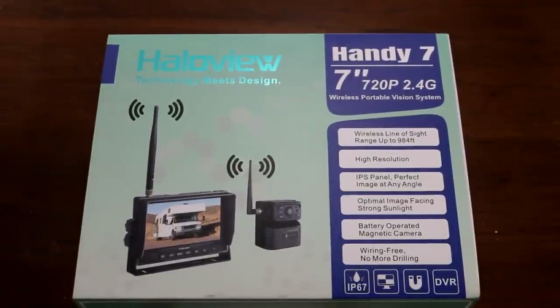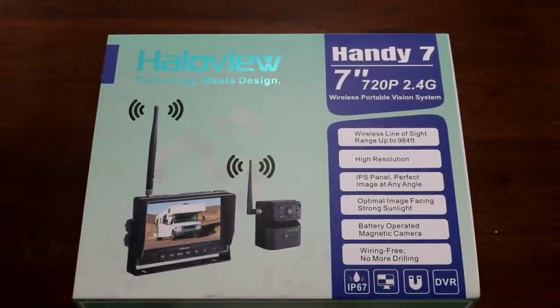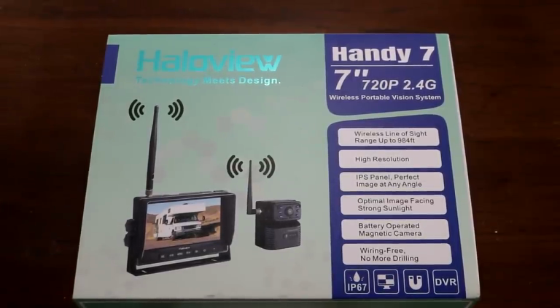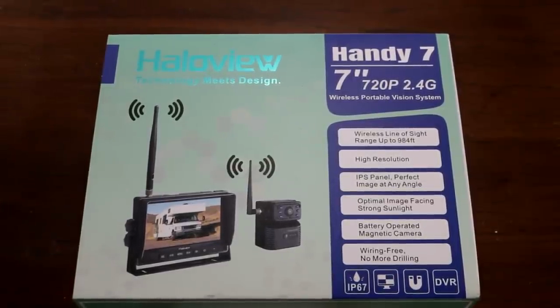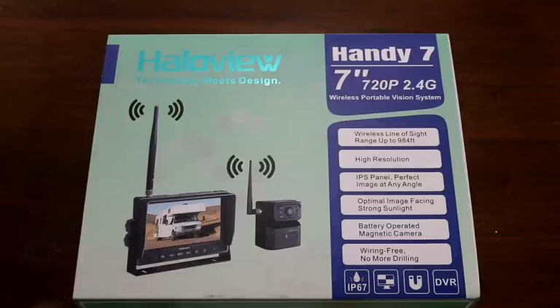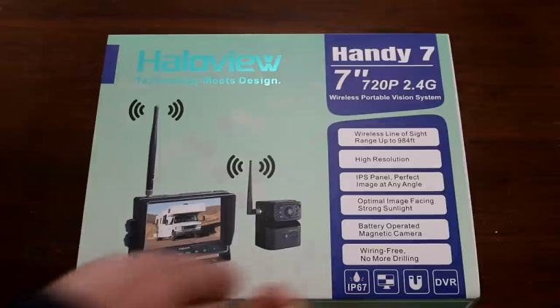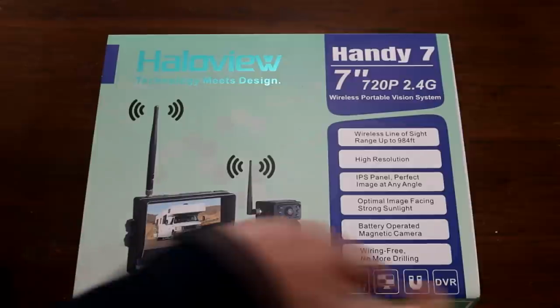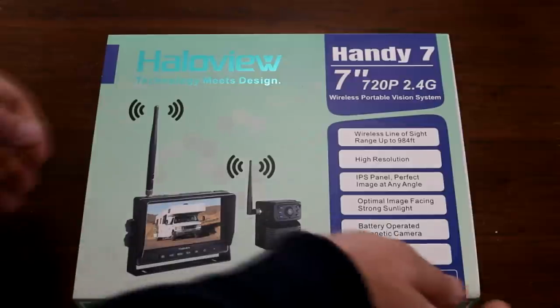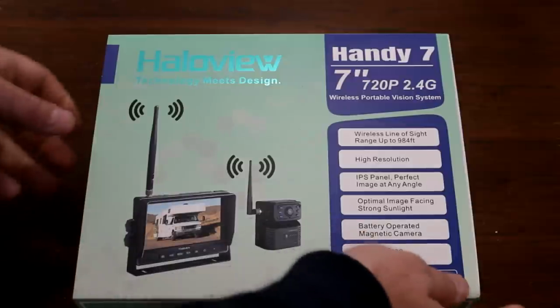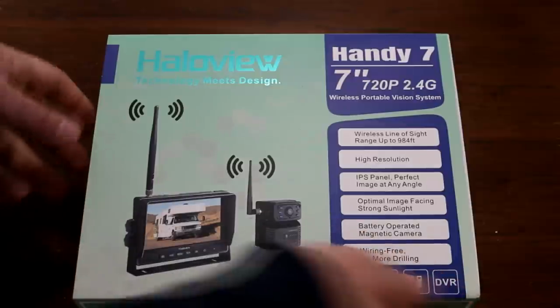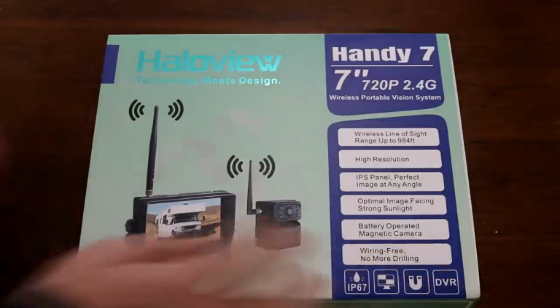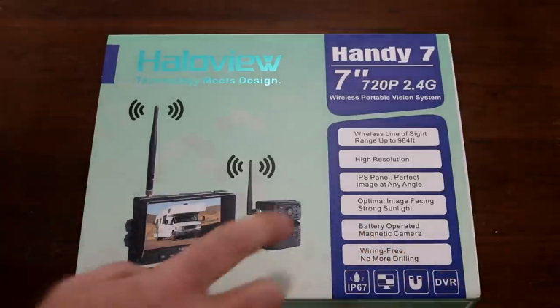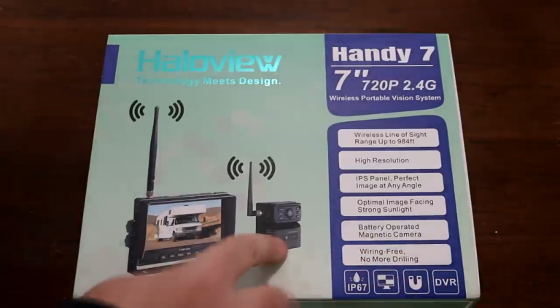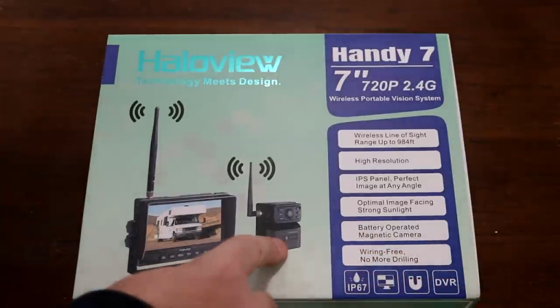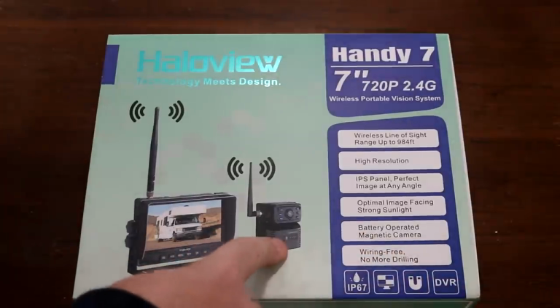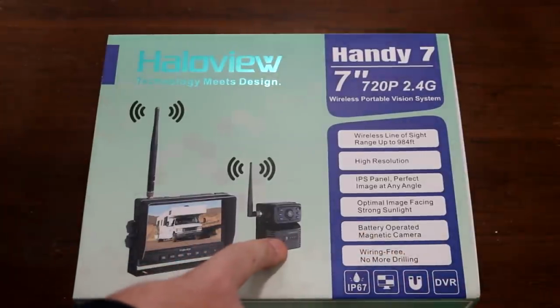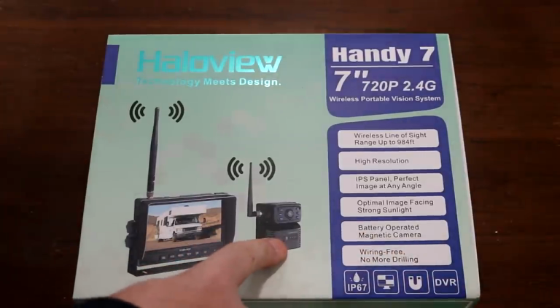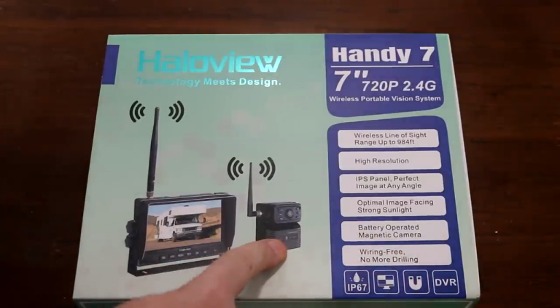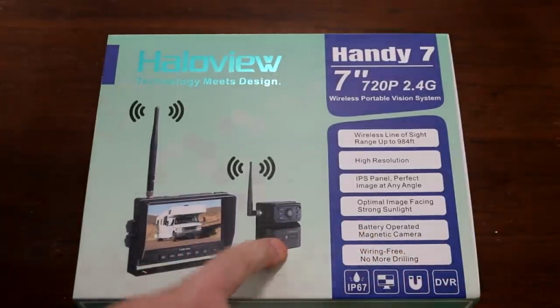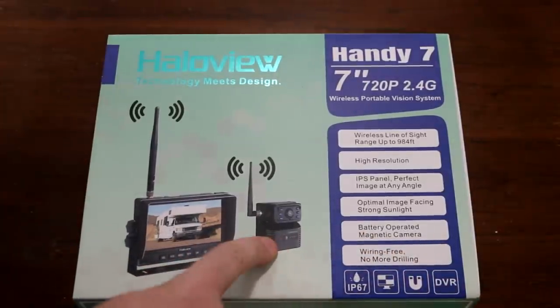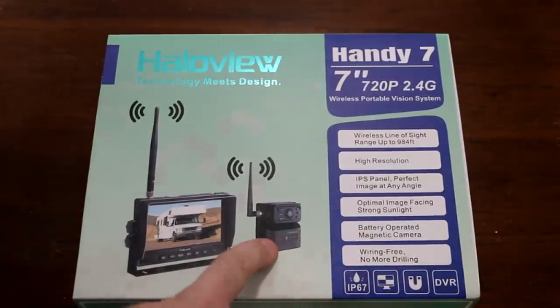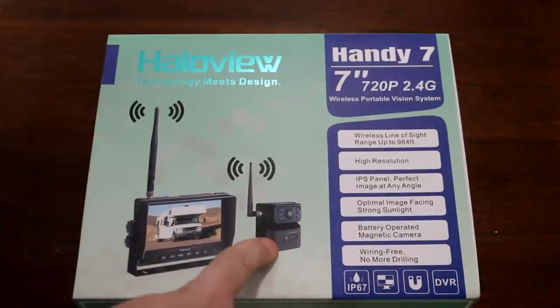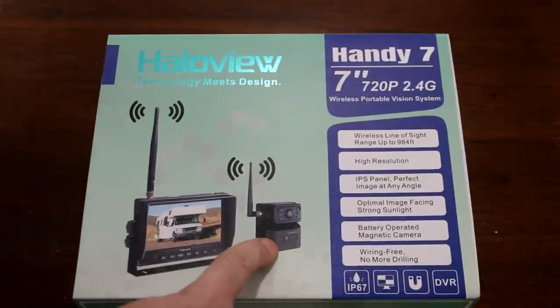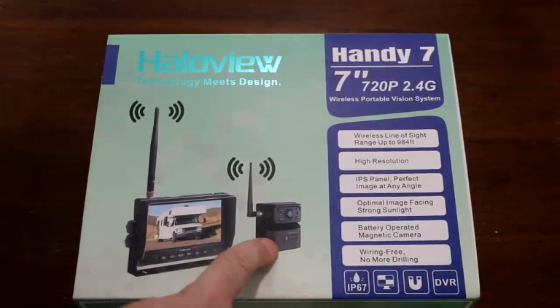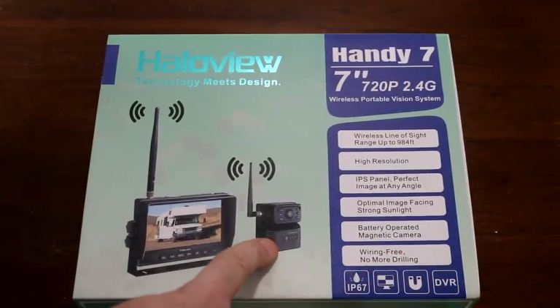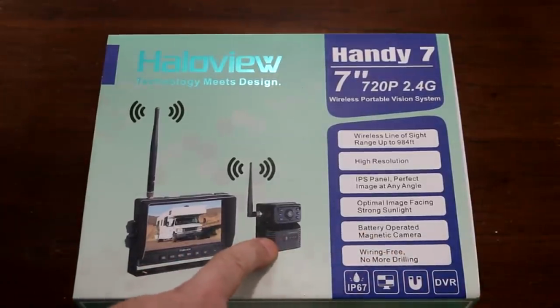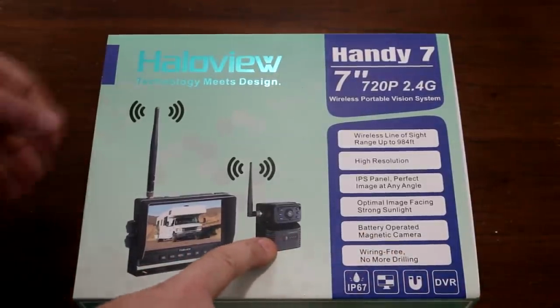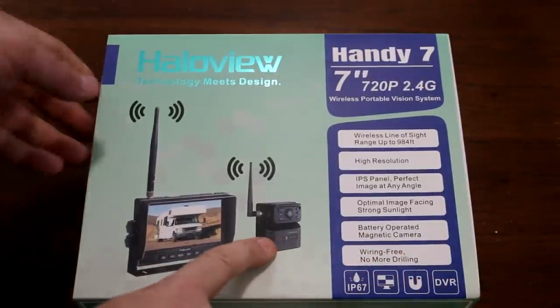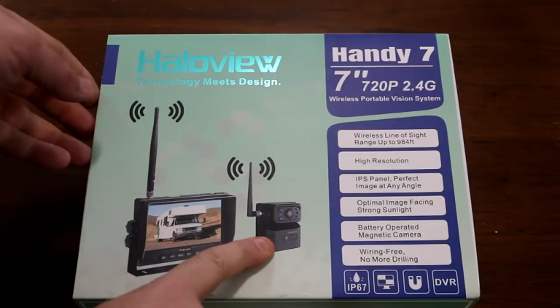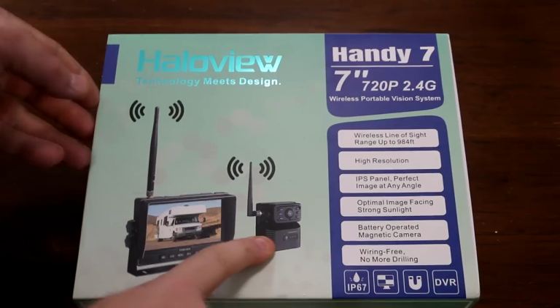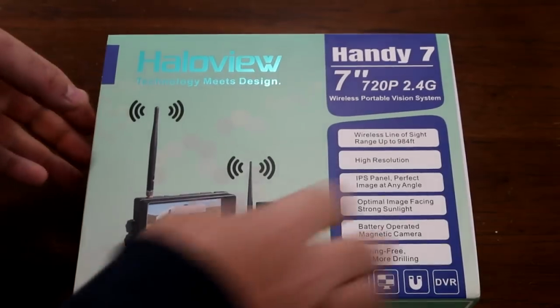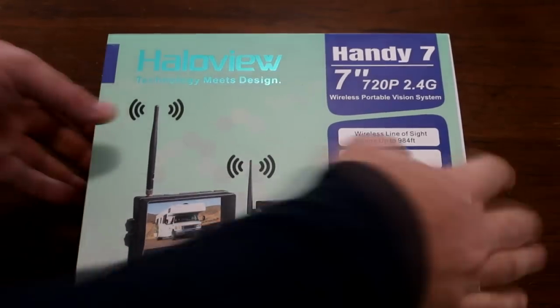The best thing about this is that it is wireless and also cordless. Let's get to opening the box.